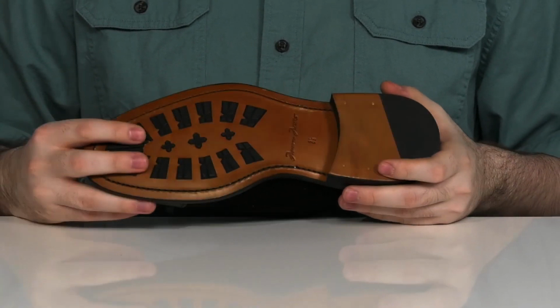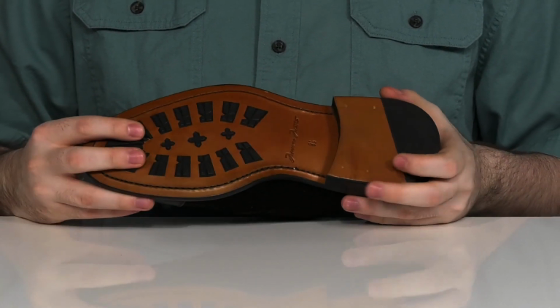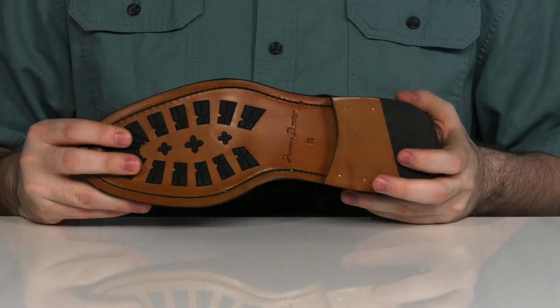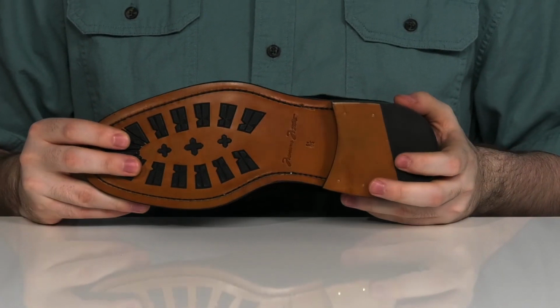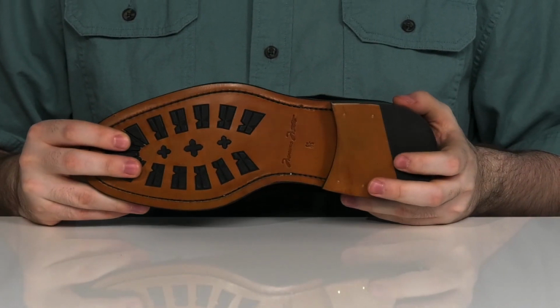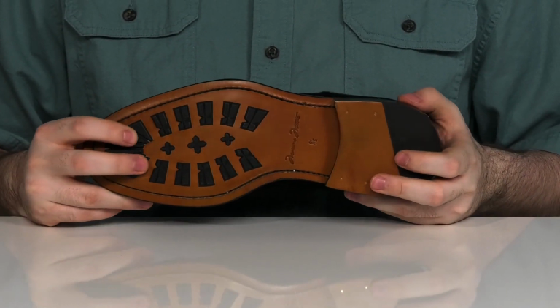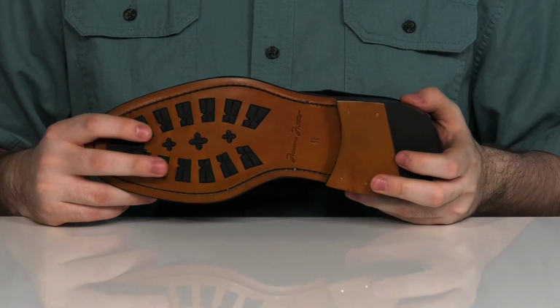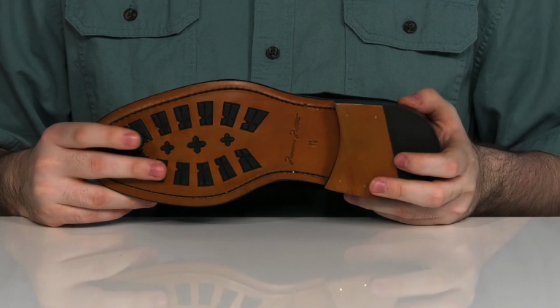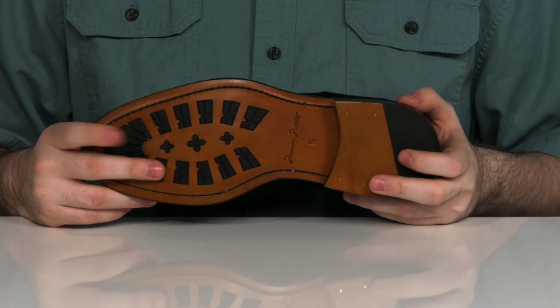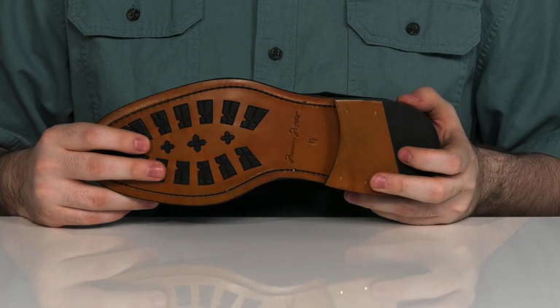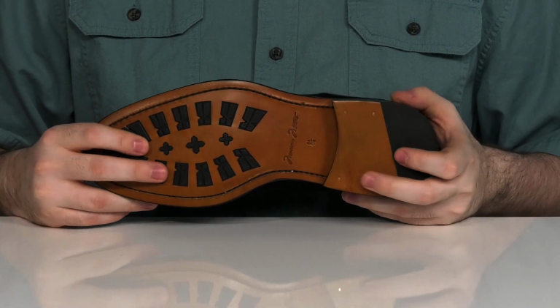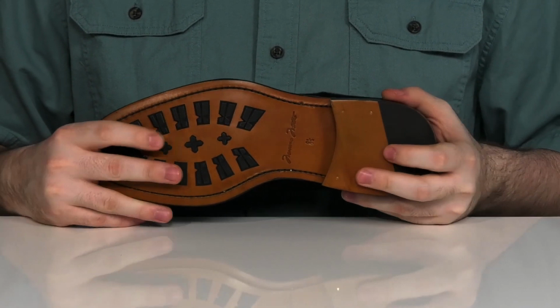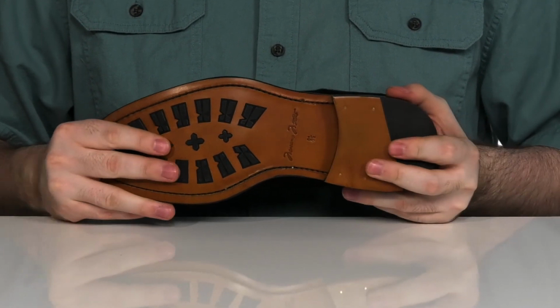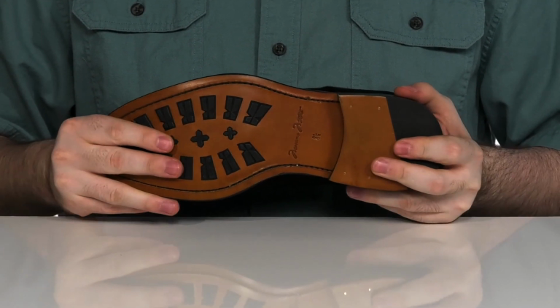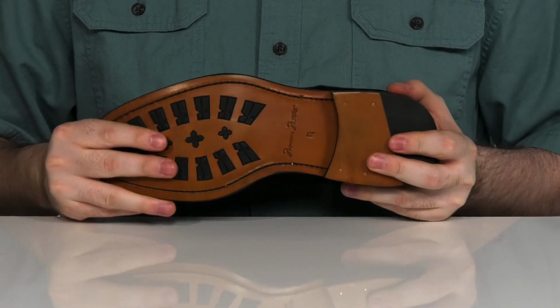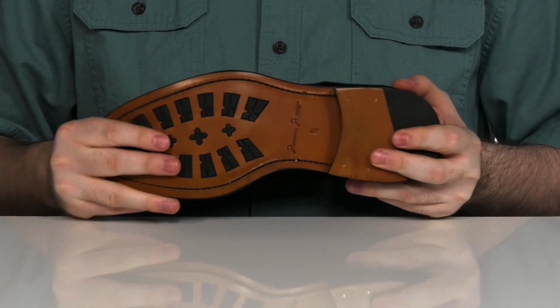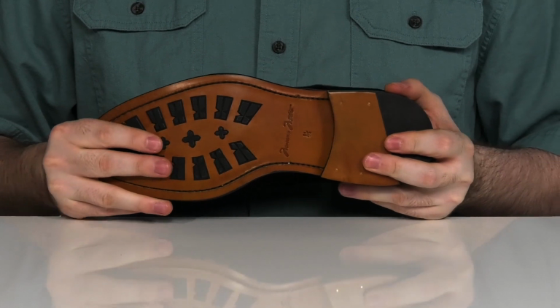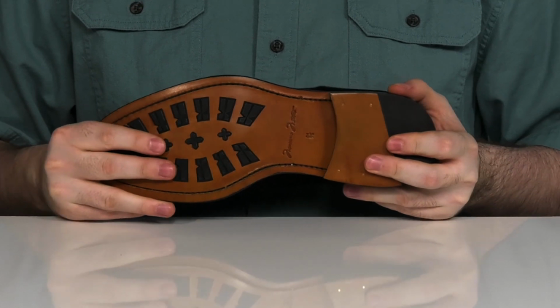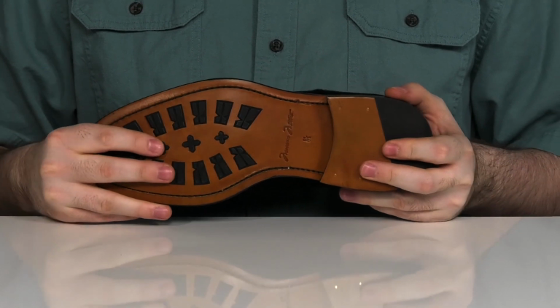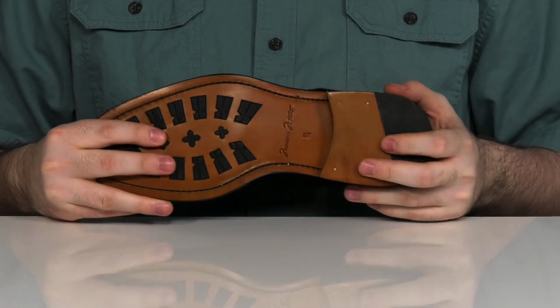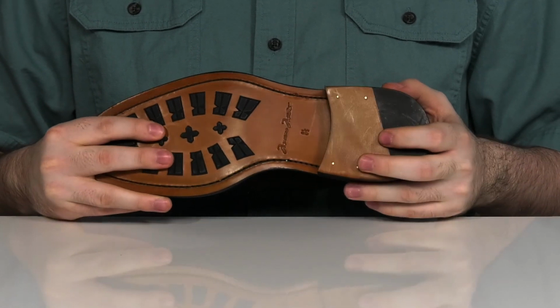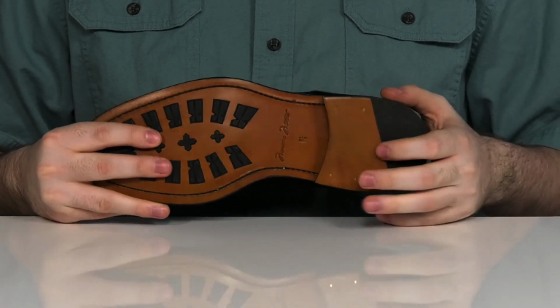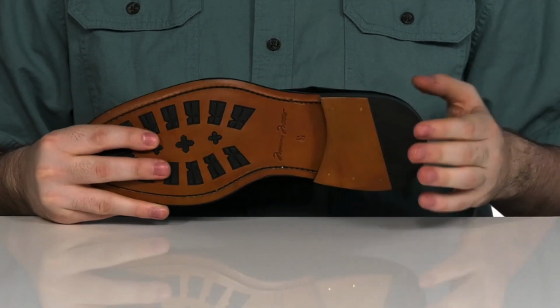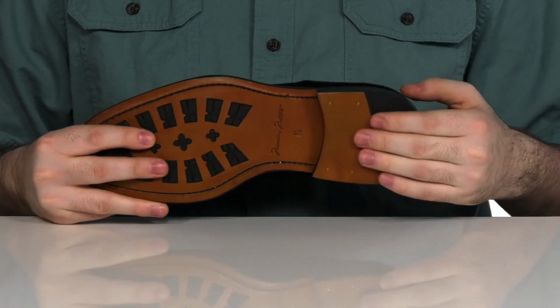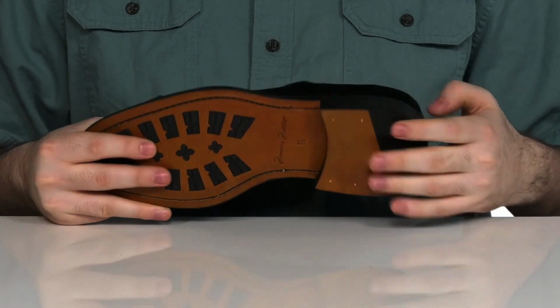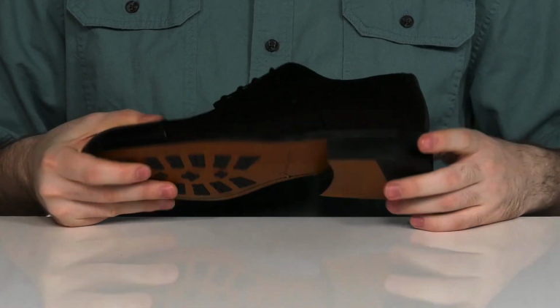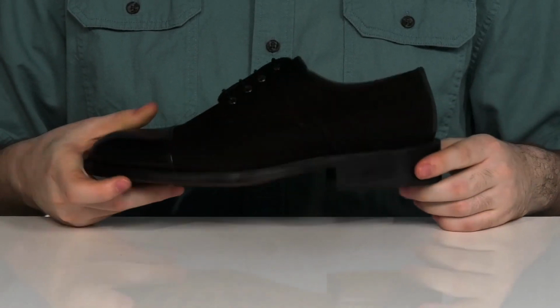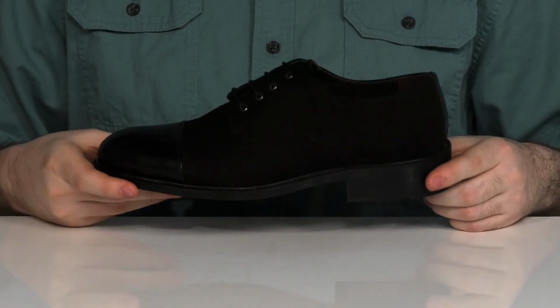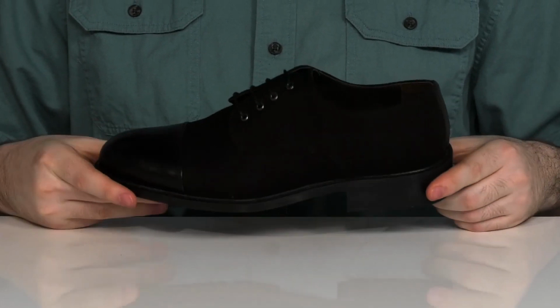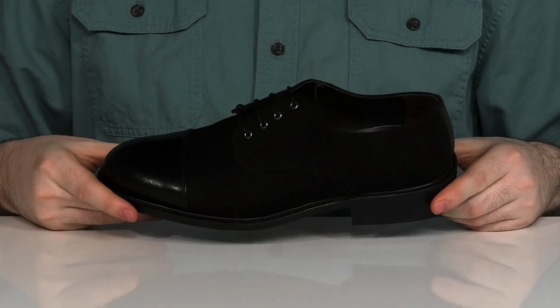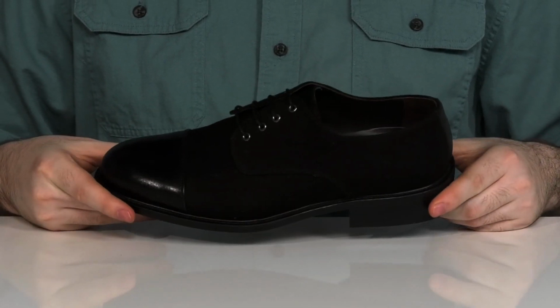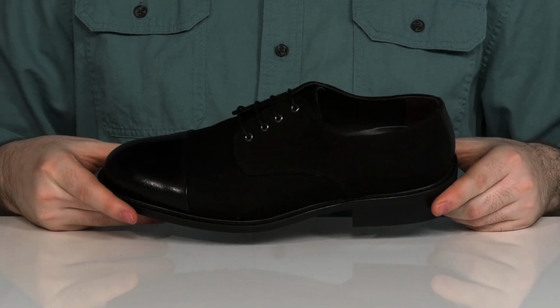It has a leather and rubber mix outsole on the very bottom. It's got a little flex in the forefoot with a stacked heel on the back for extra height.